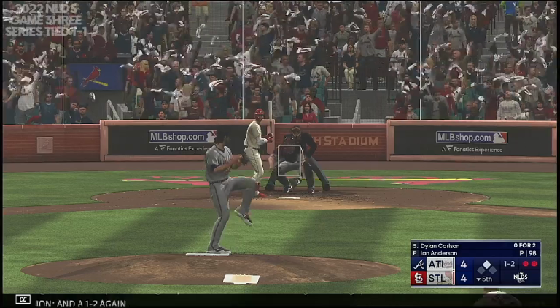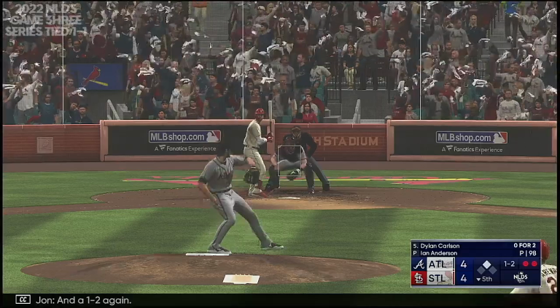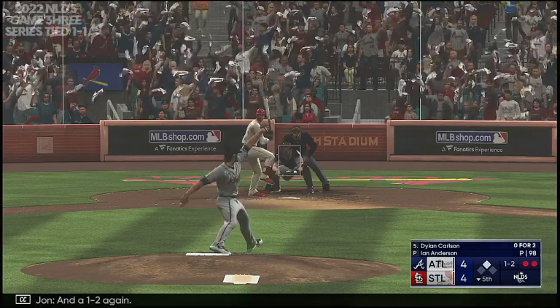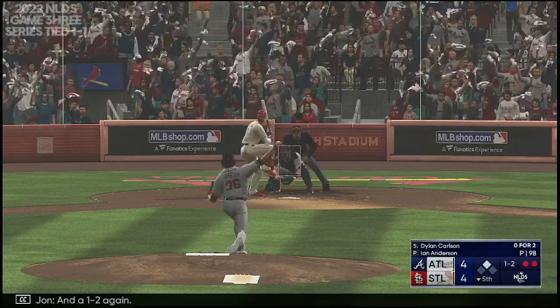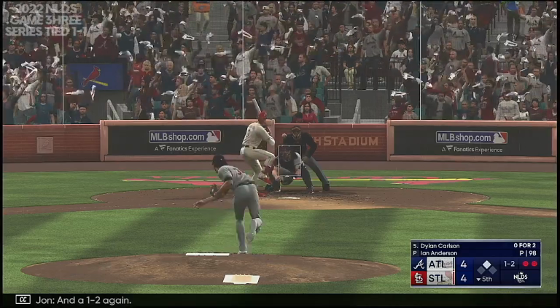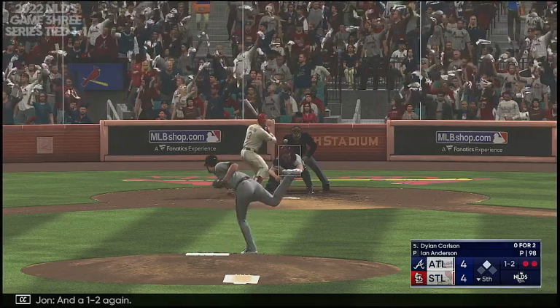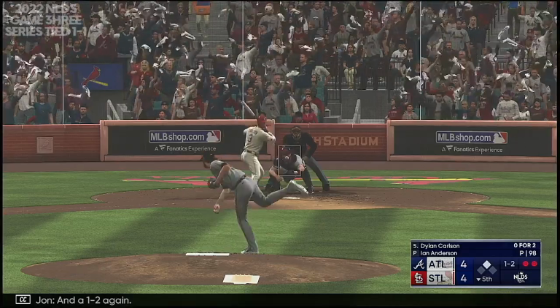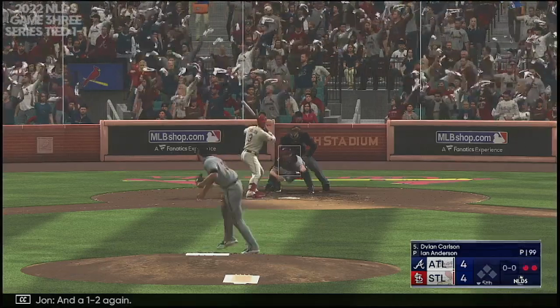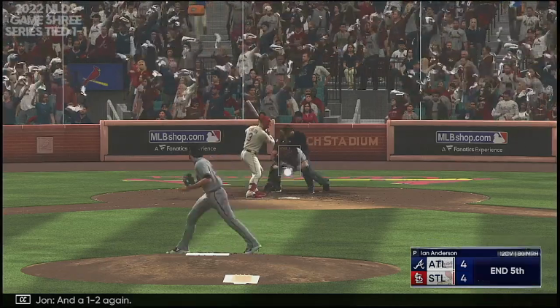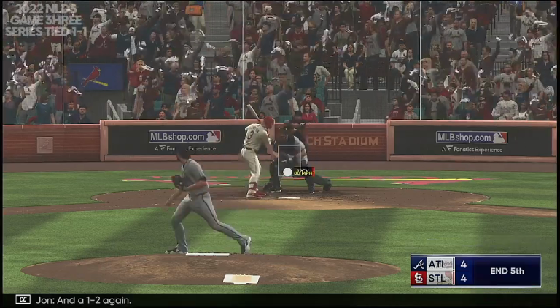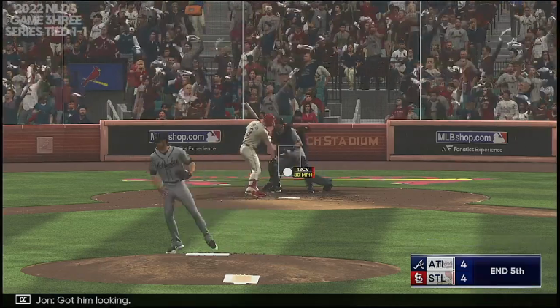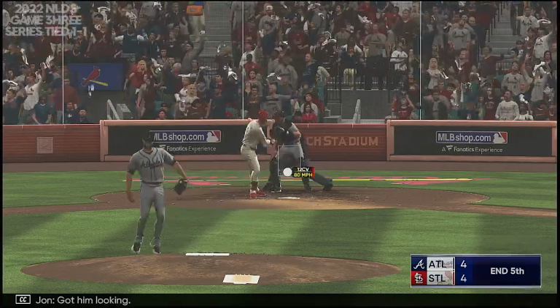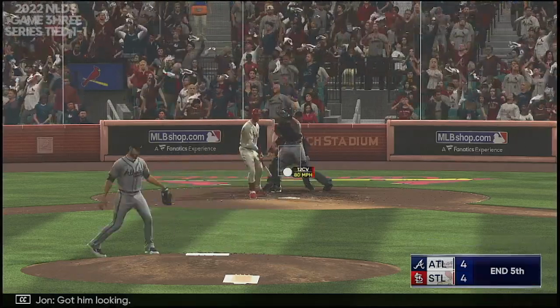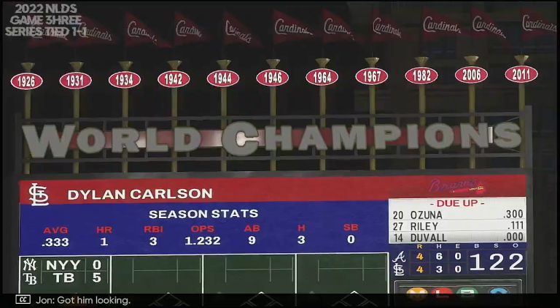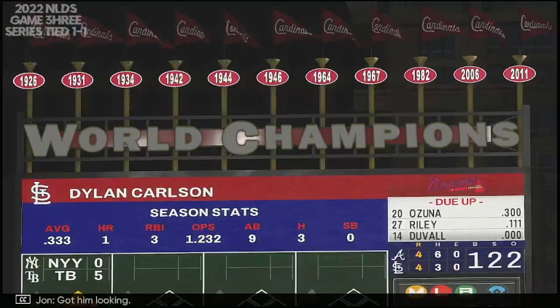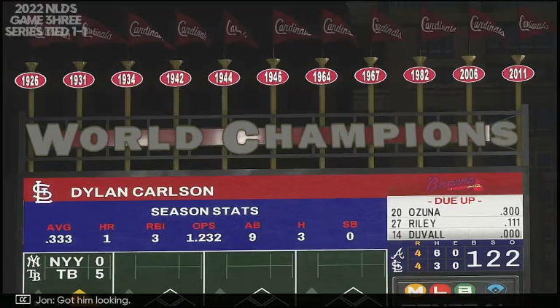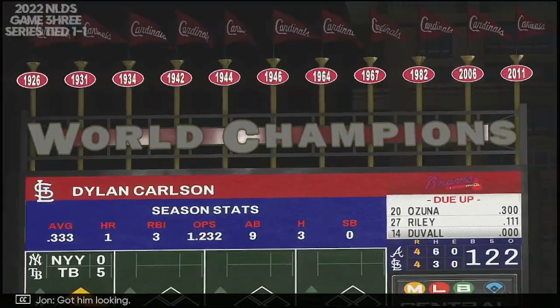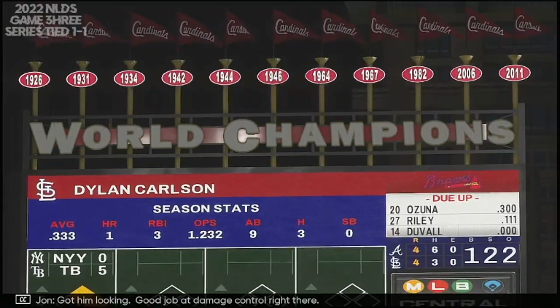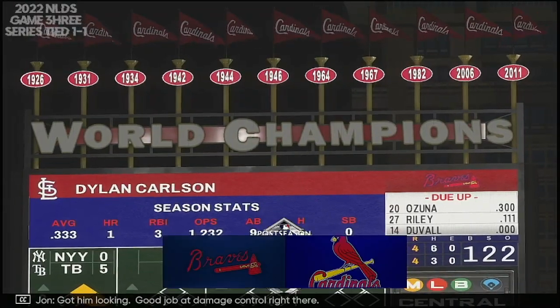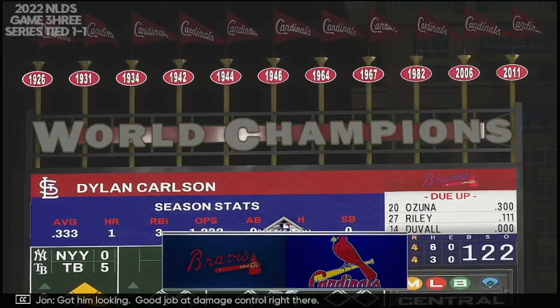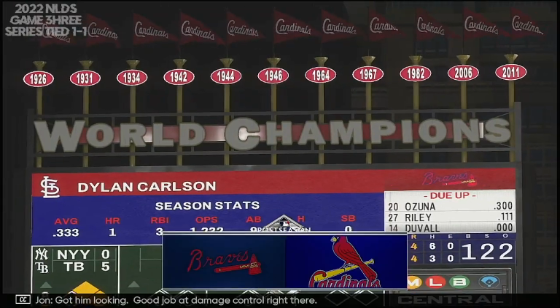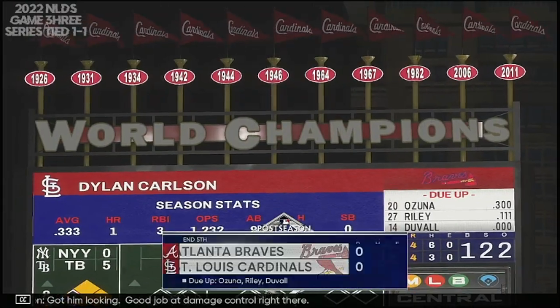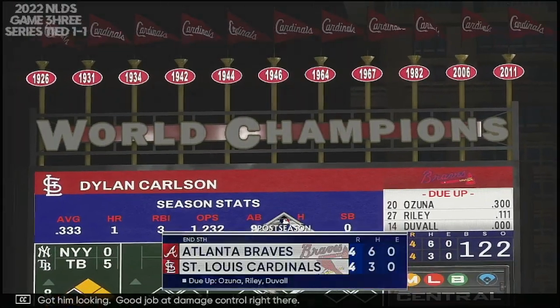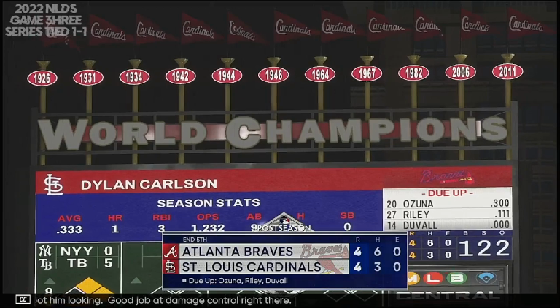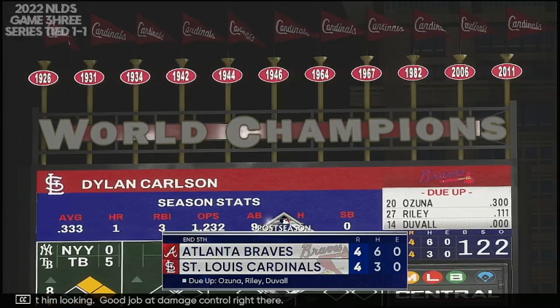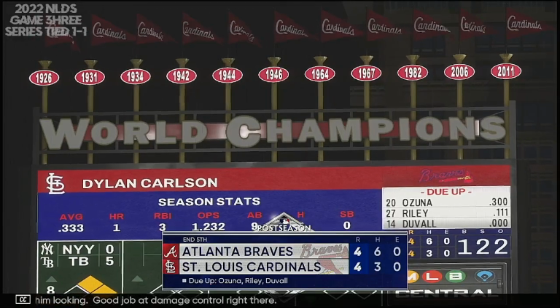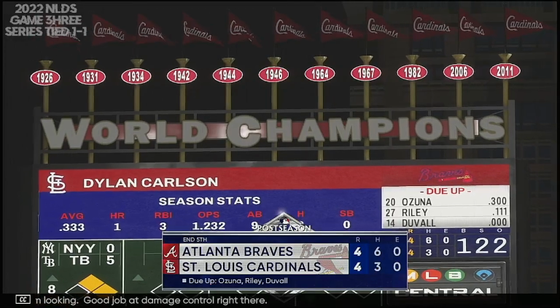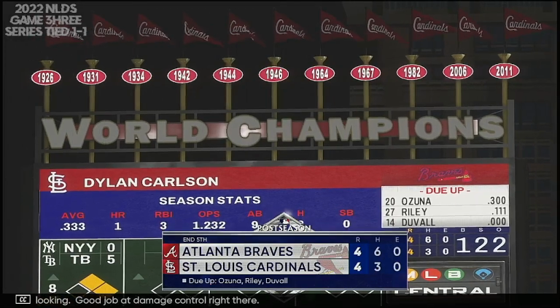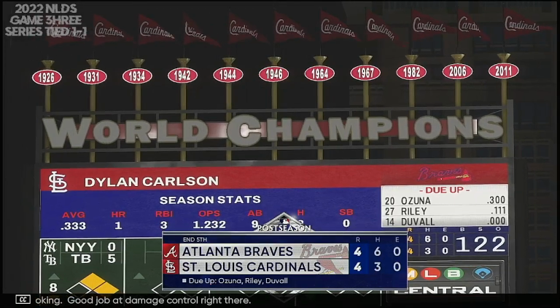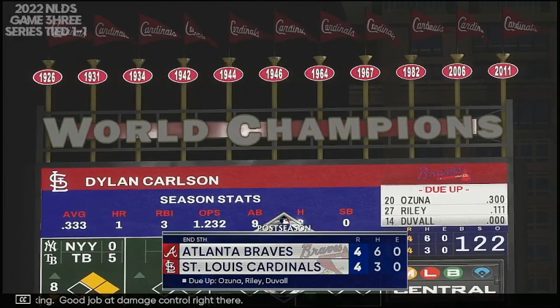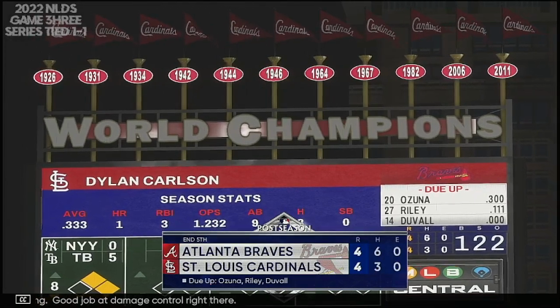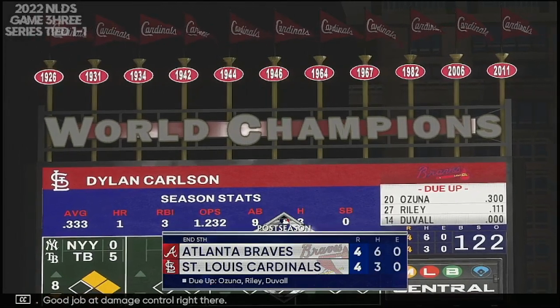And a 1-2 again — got him looking. Good job at damage control right there.